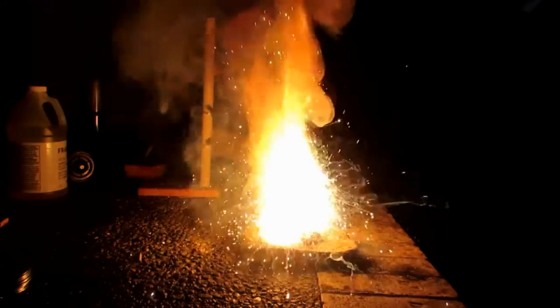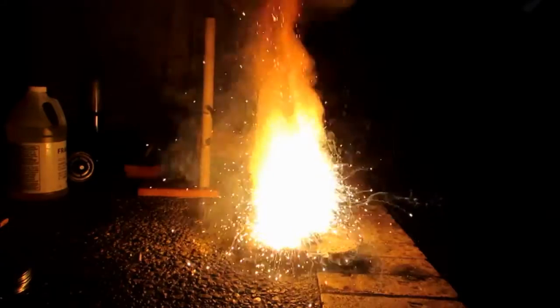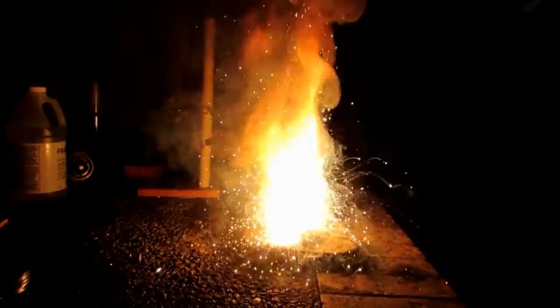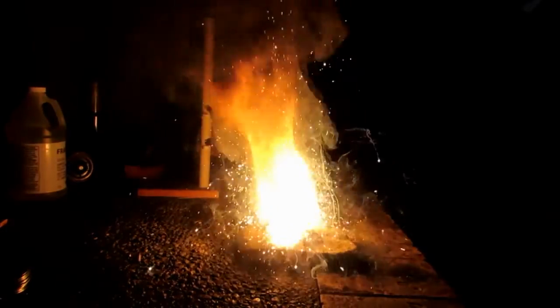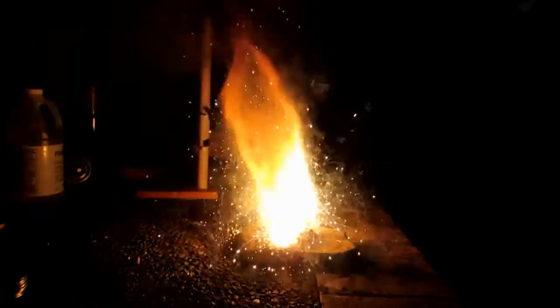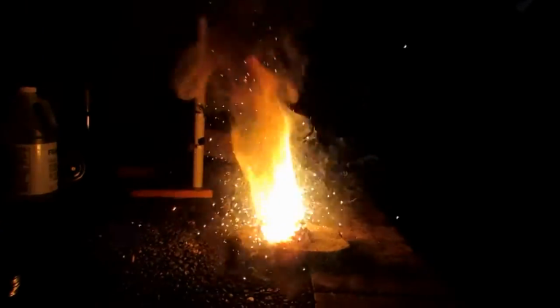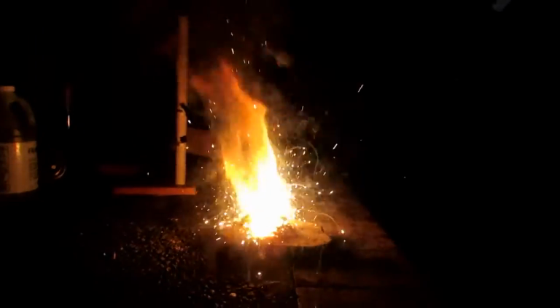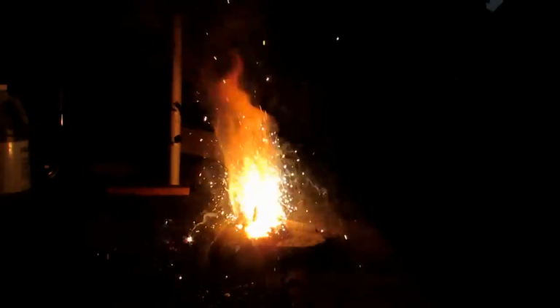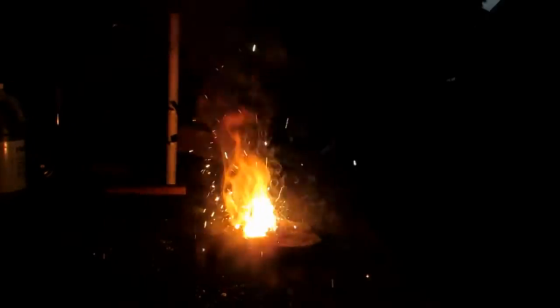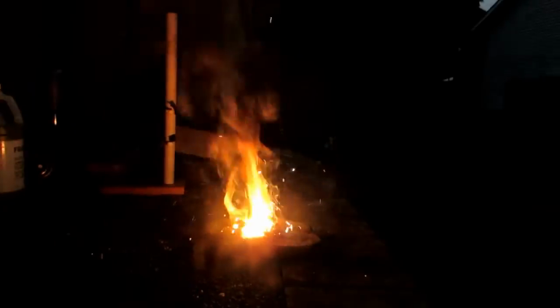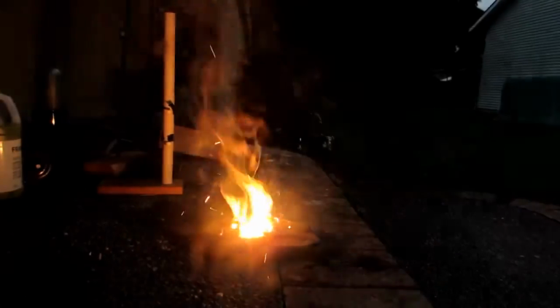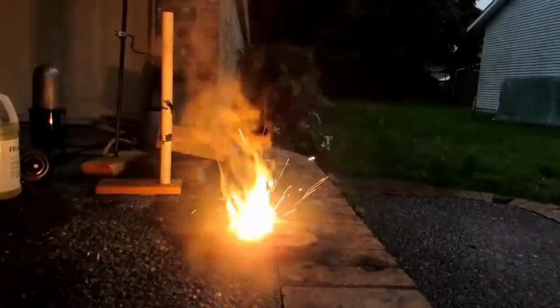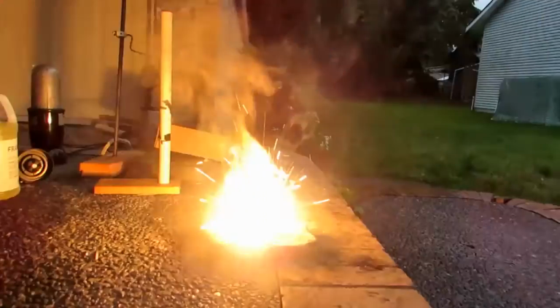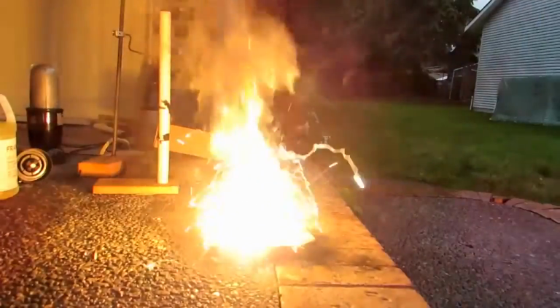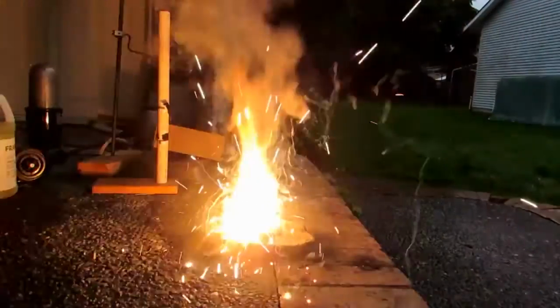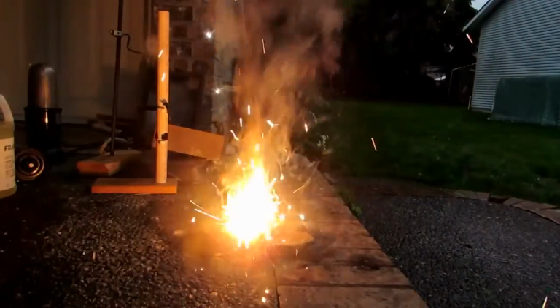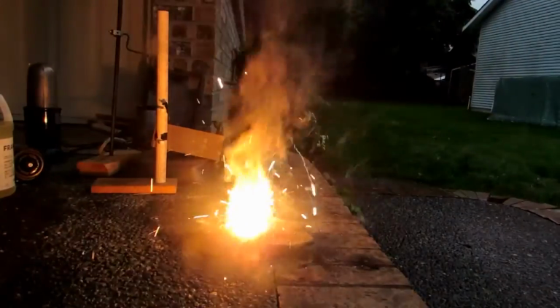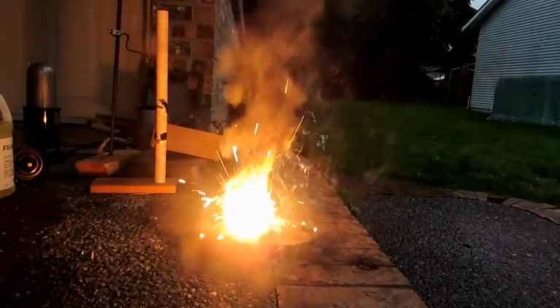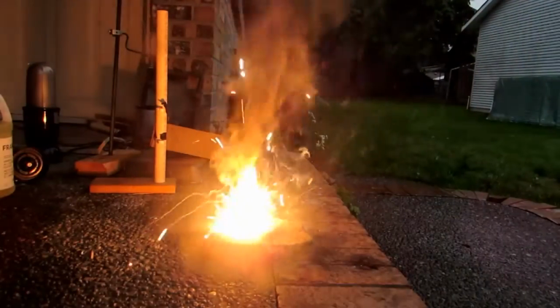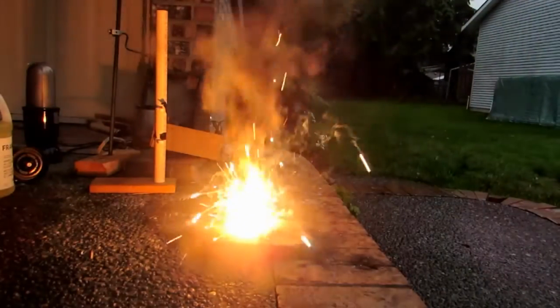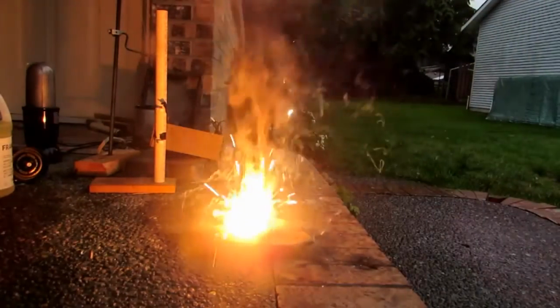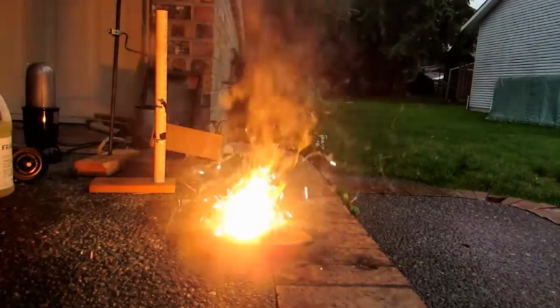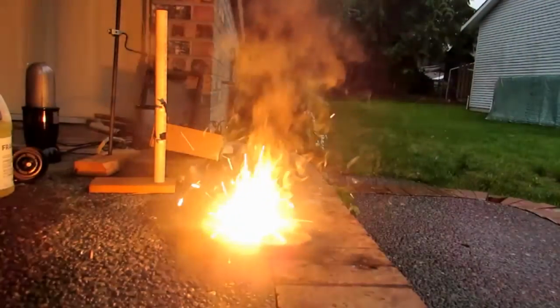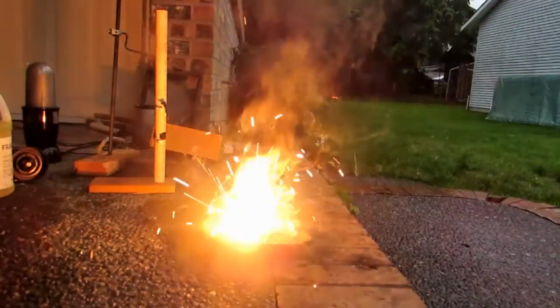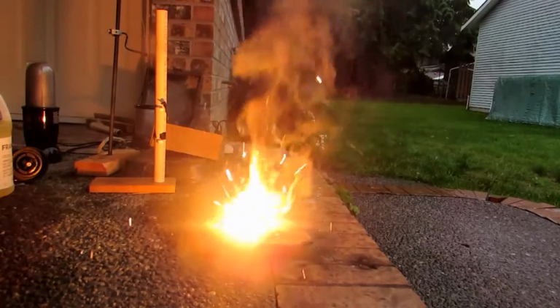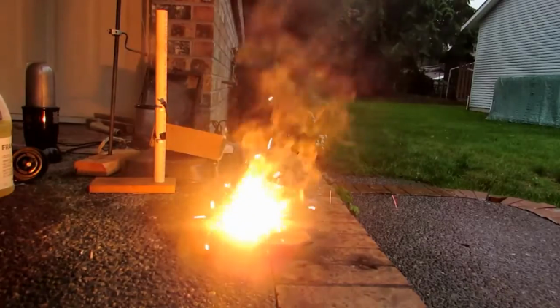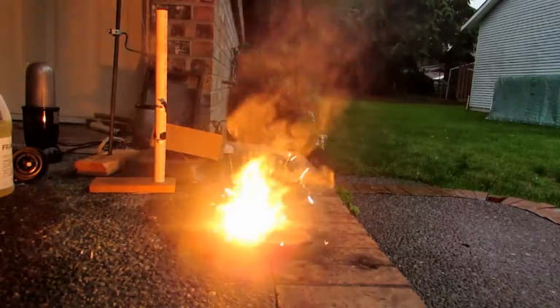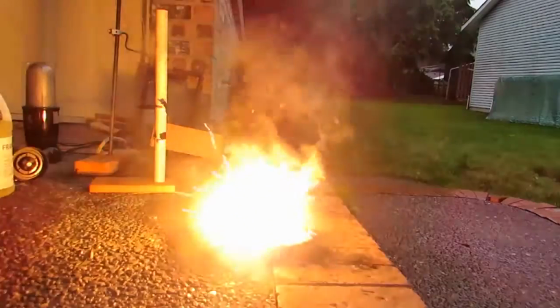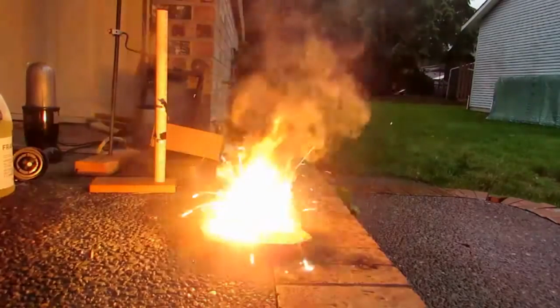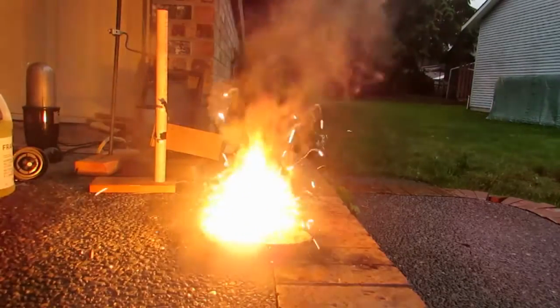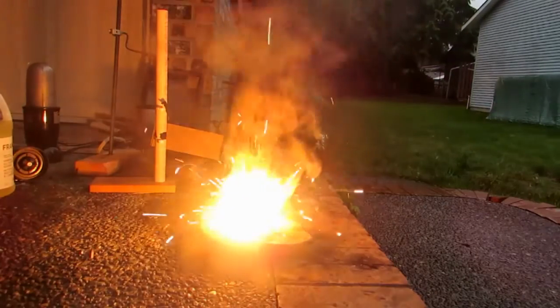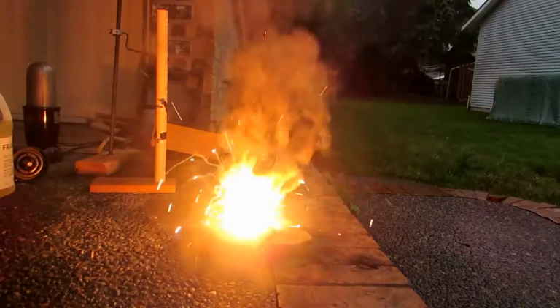Very, very, very reactive. Holy goodness. And it's still not done.